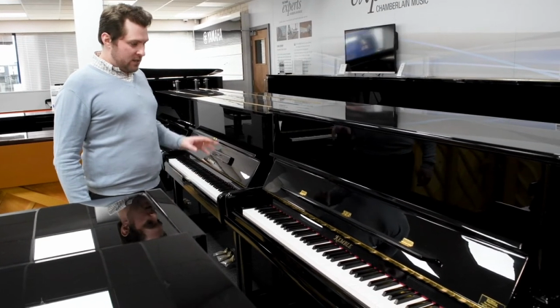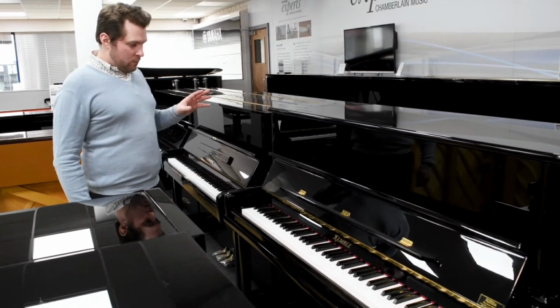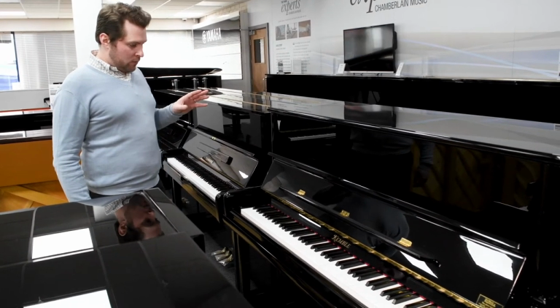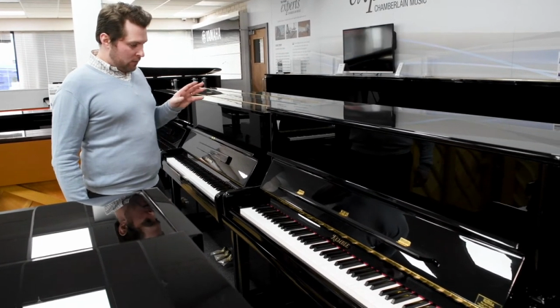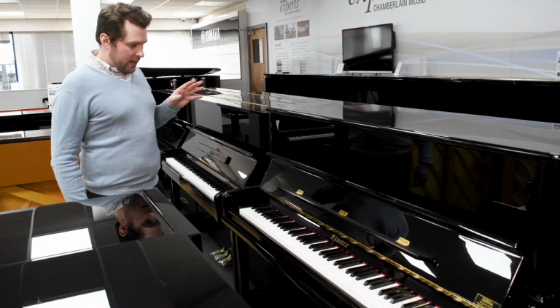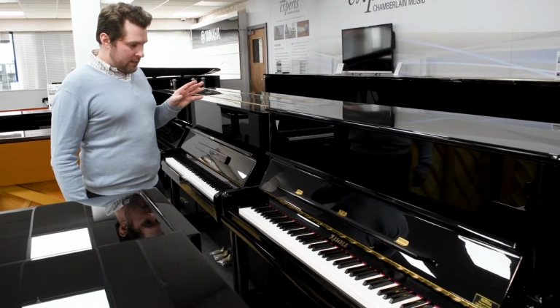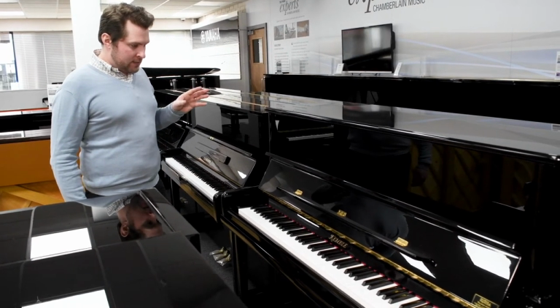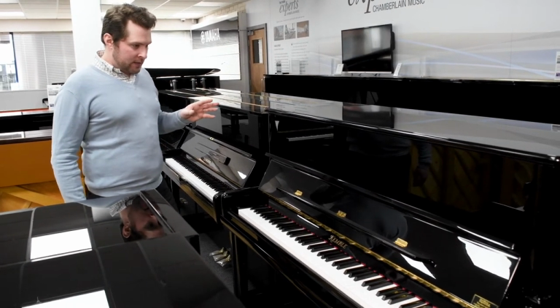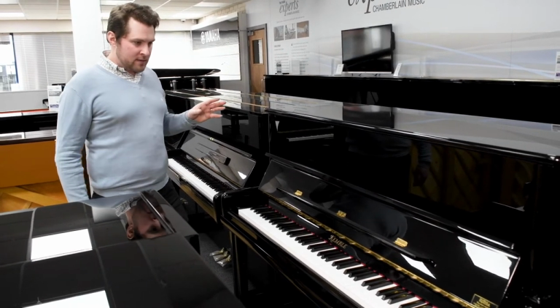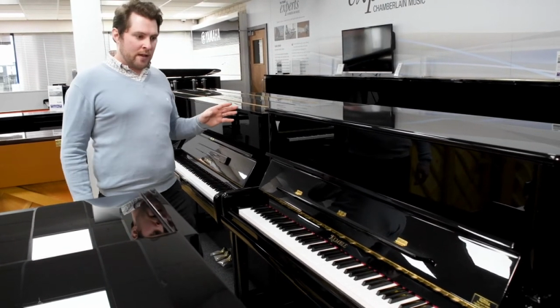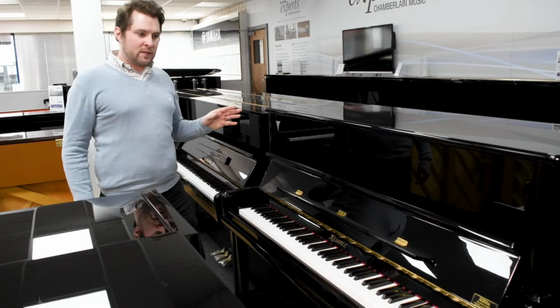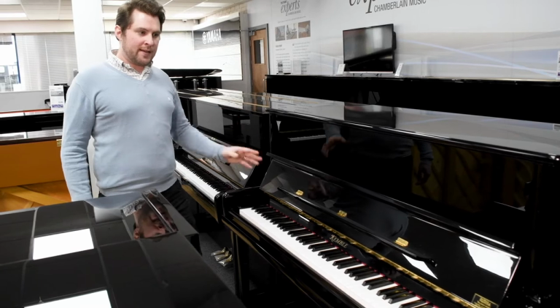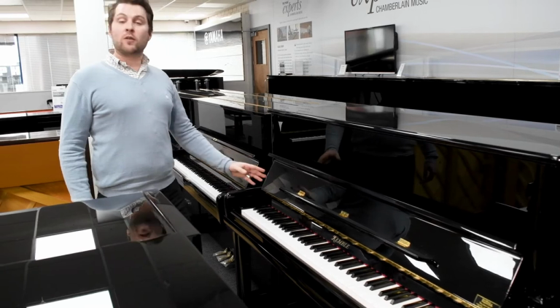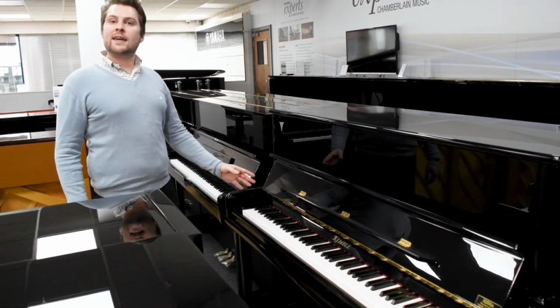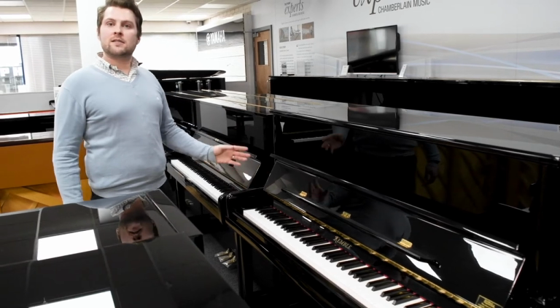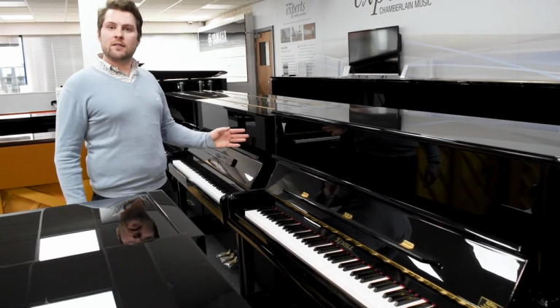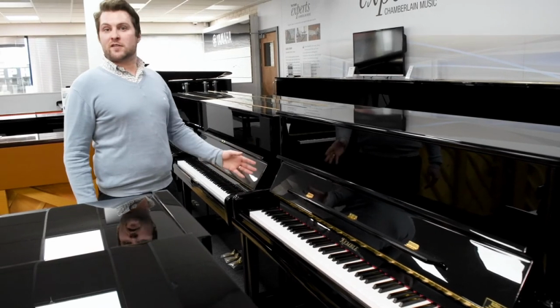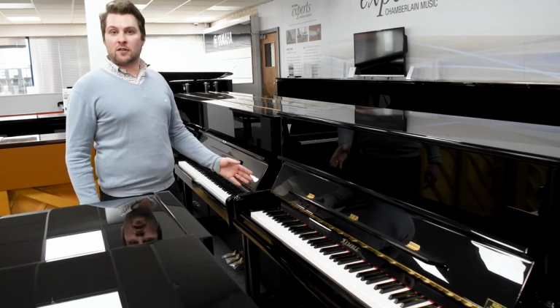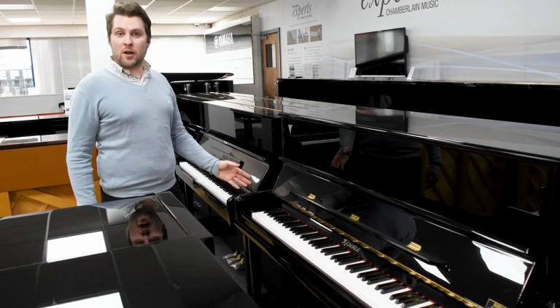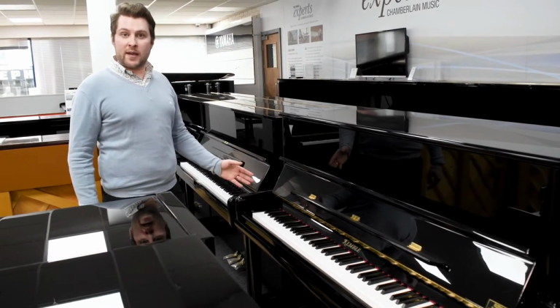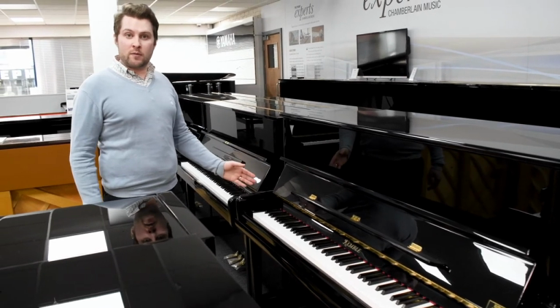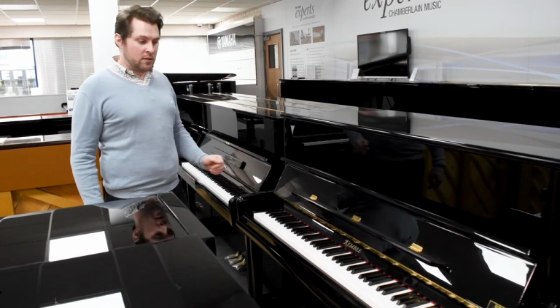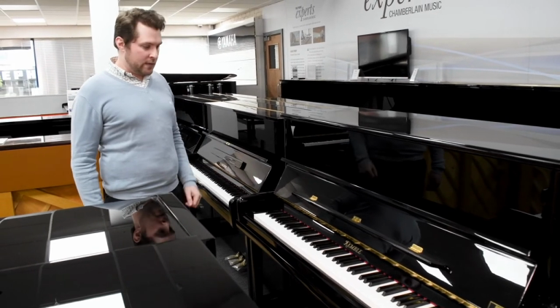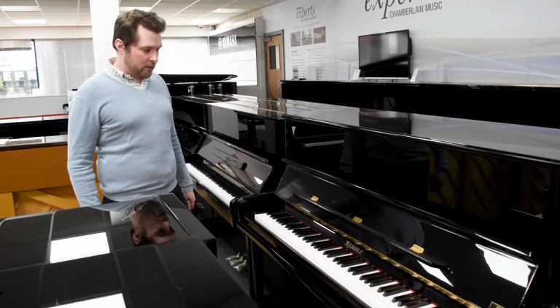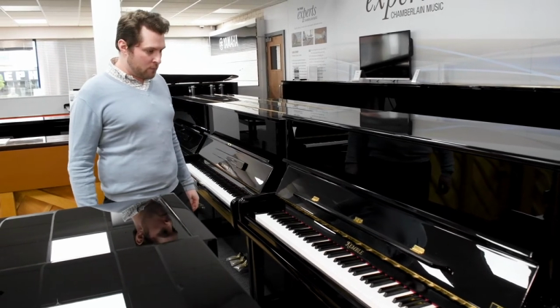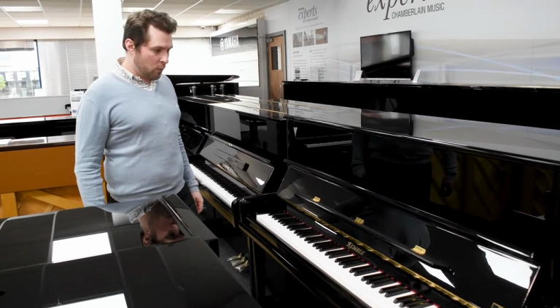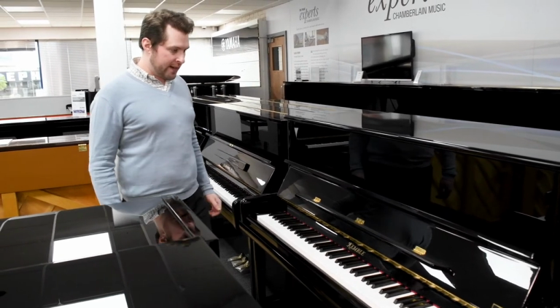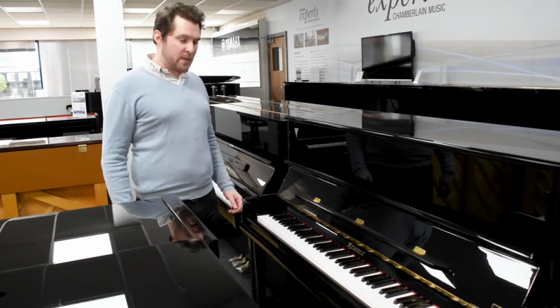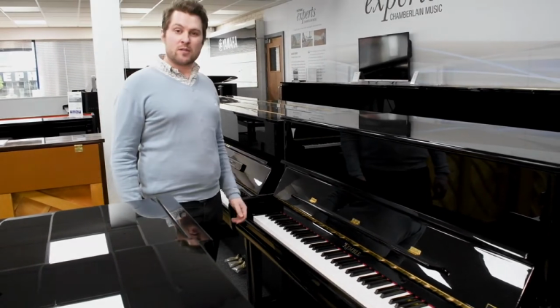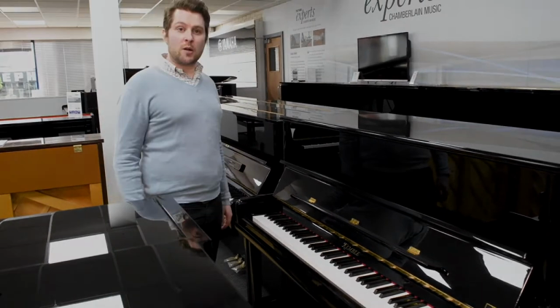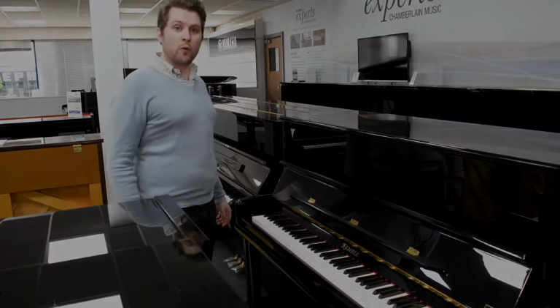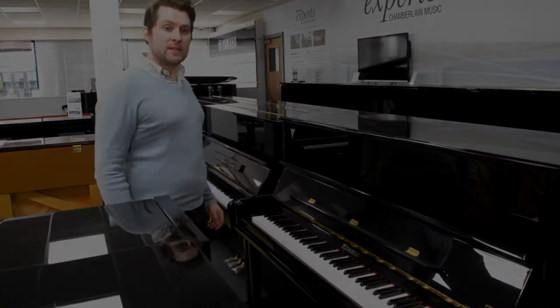This model is designed to have slightly longer keys than a conventional upright piano to deliver more grand piano style performance.